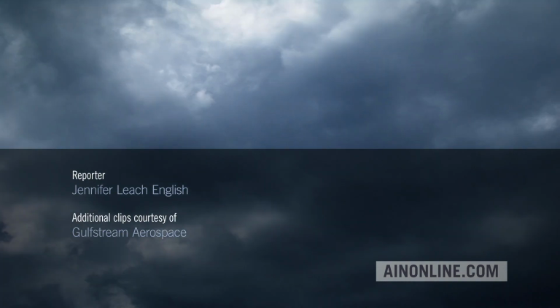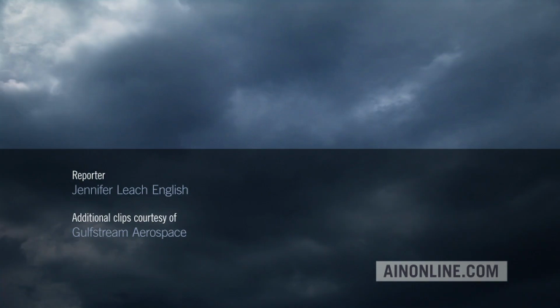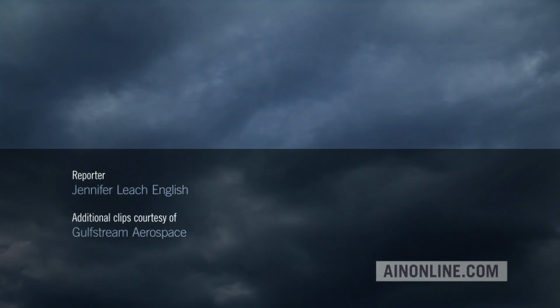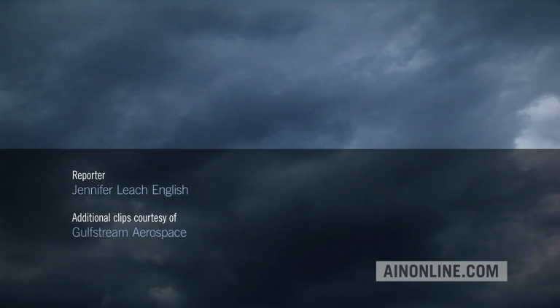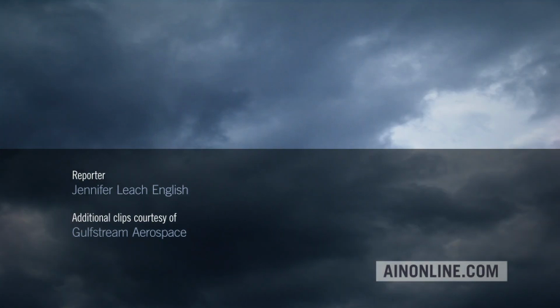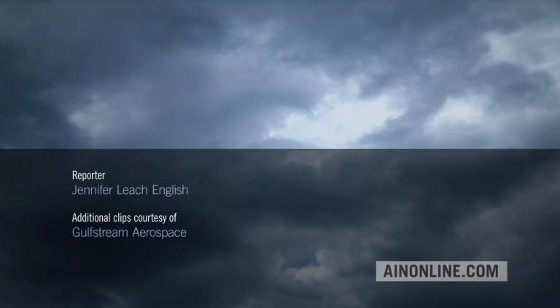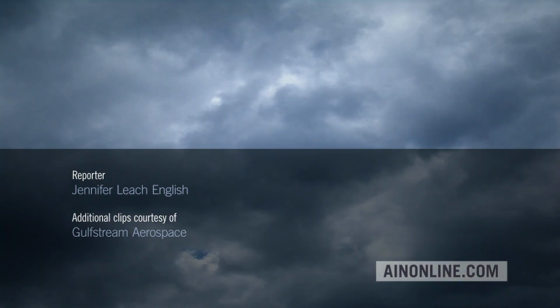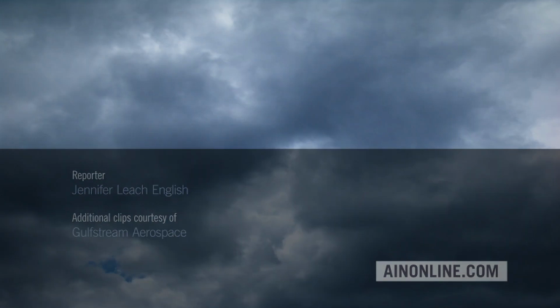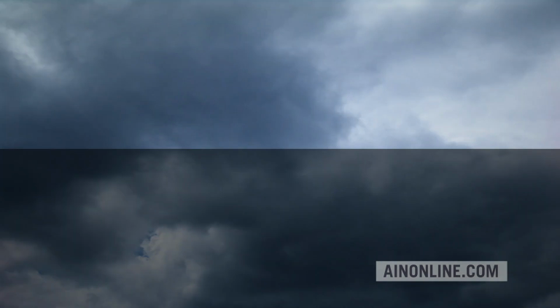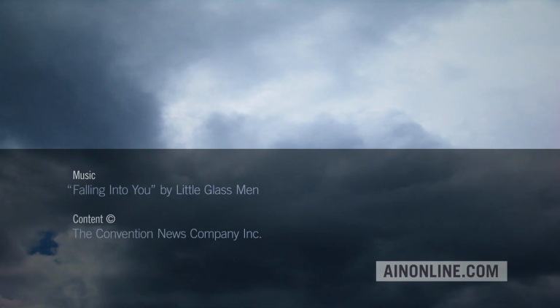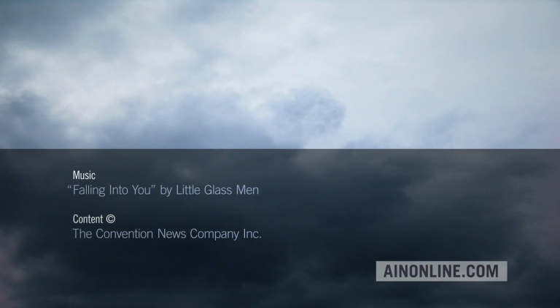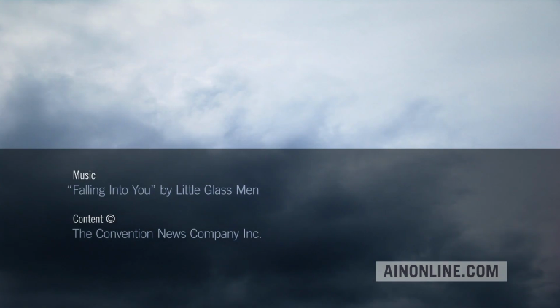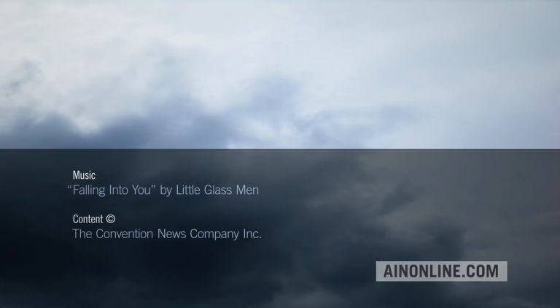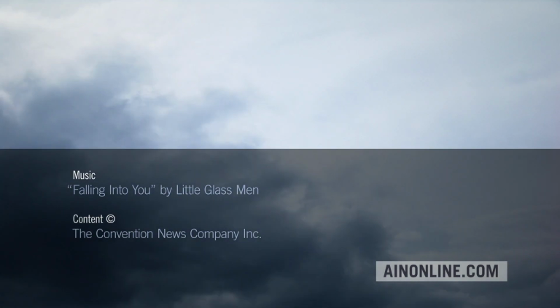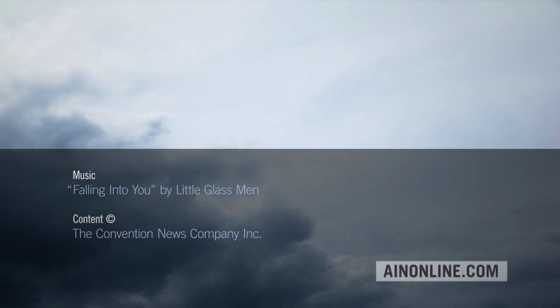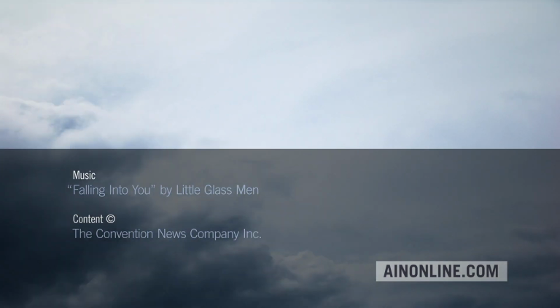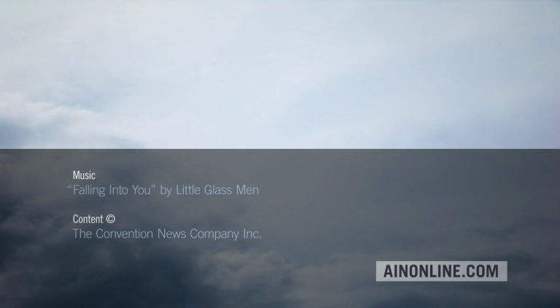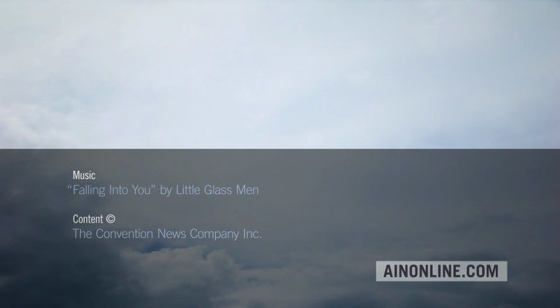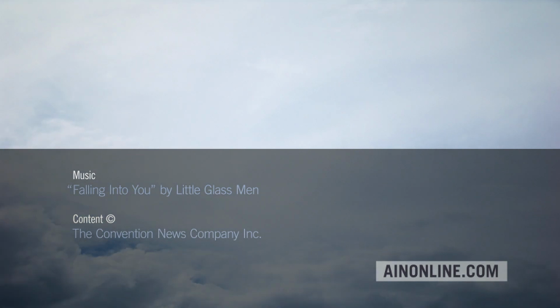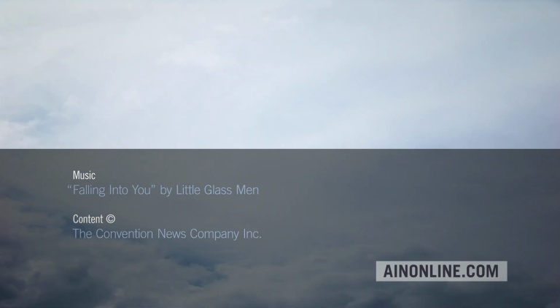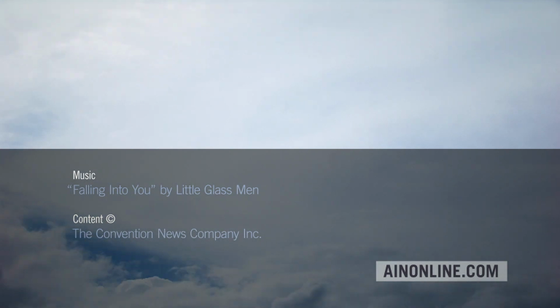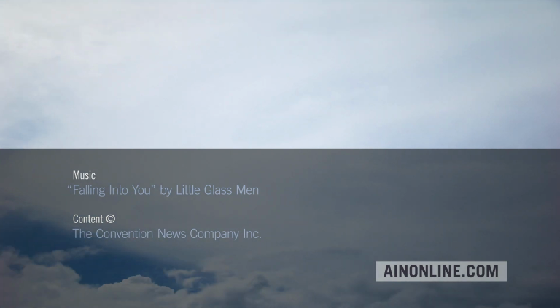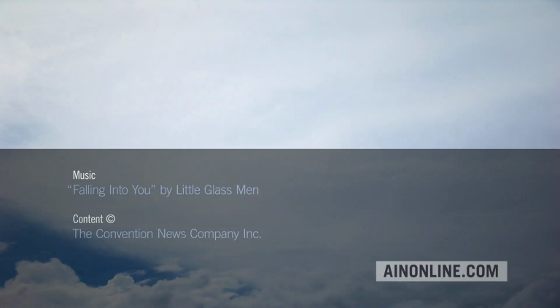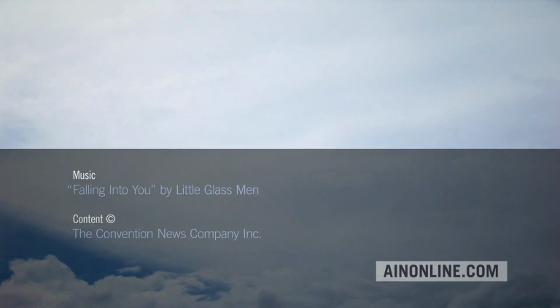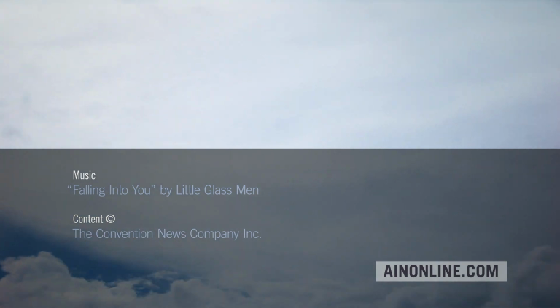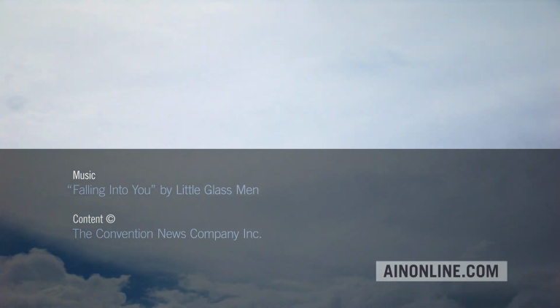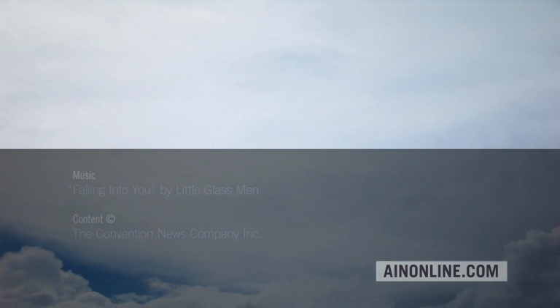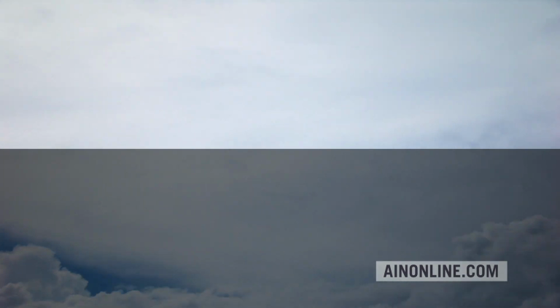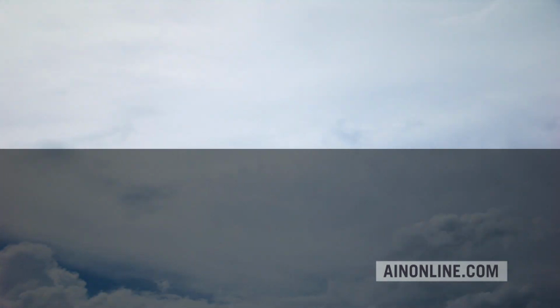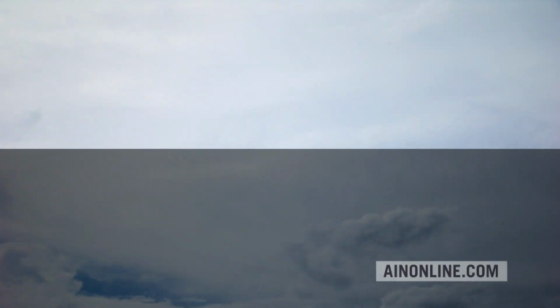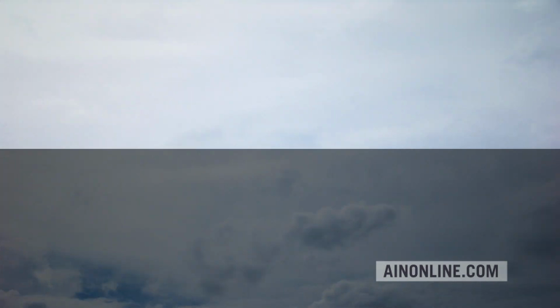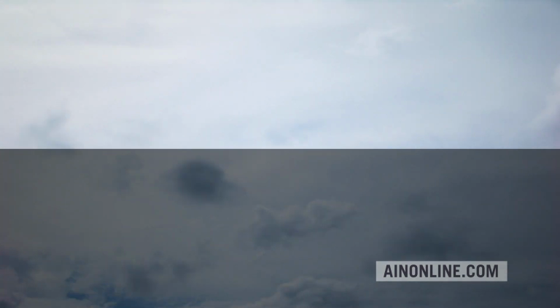Also, visit AINonline.com and check out our e-newsletters for all the latest on the aviation industry.